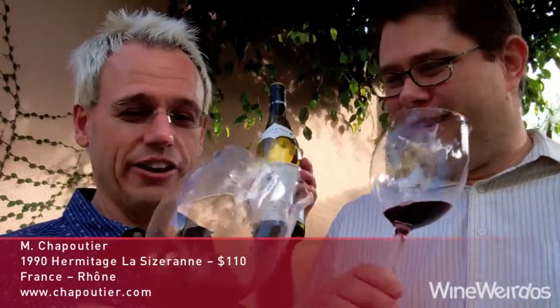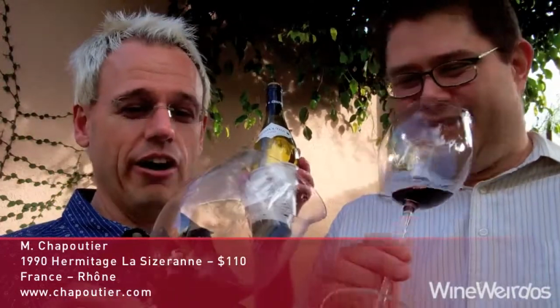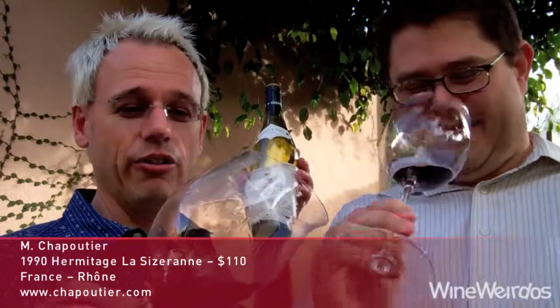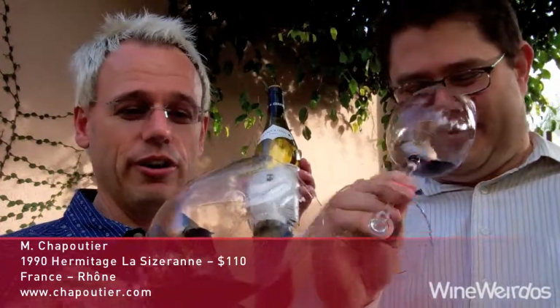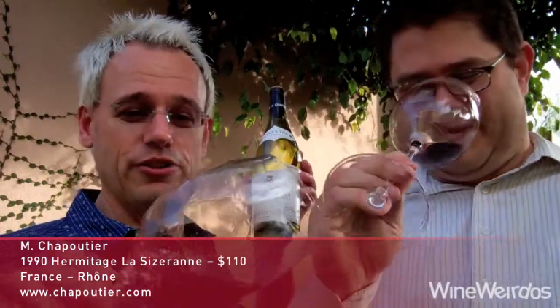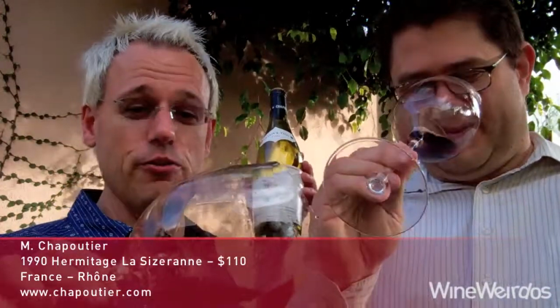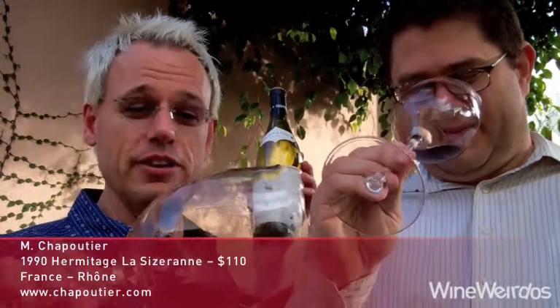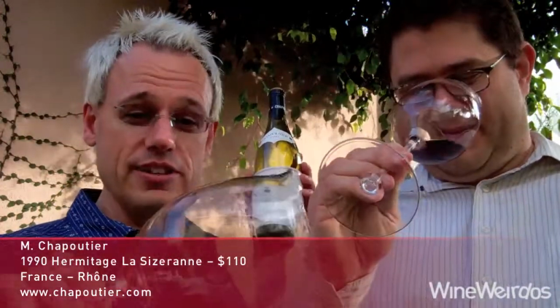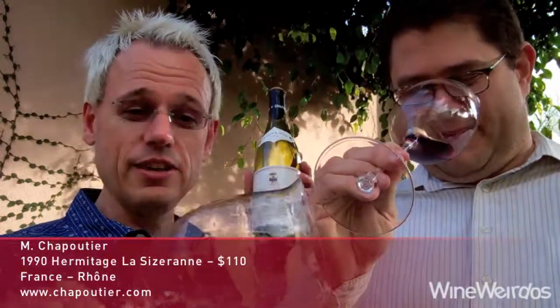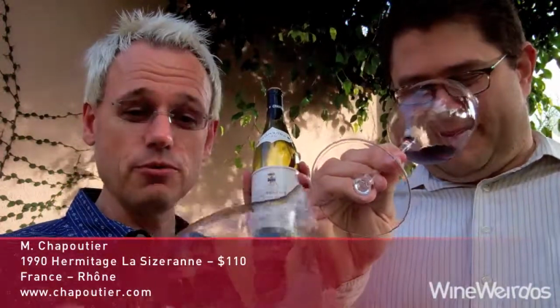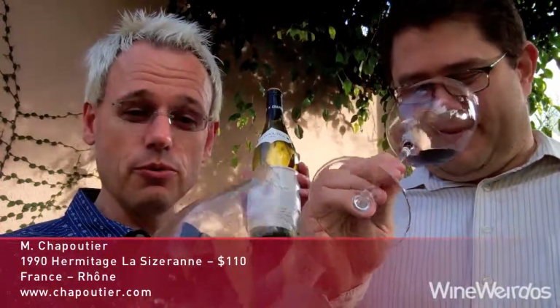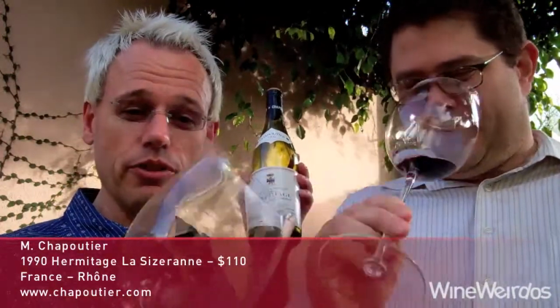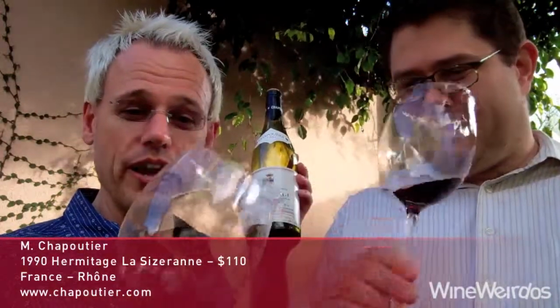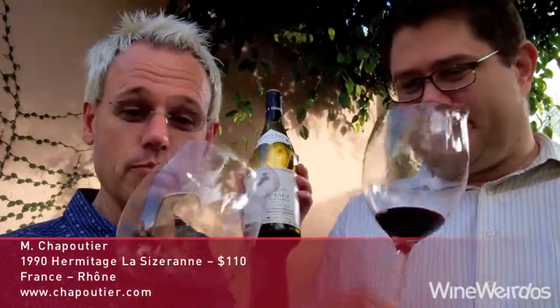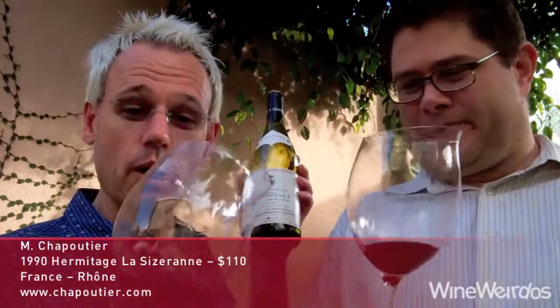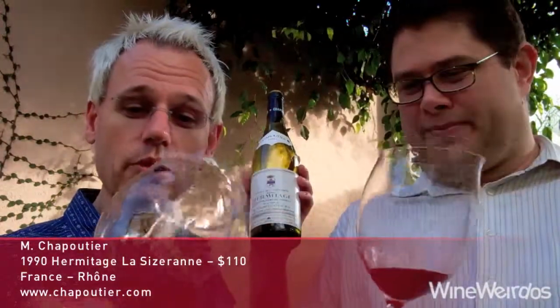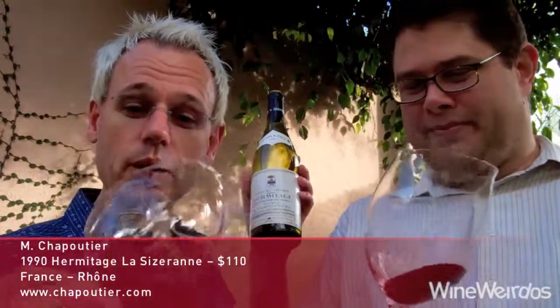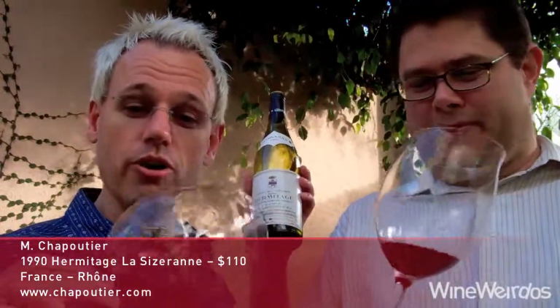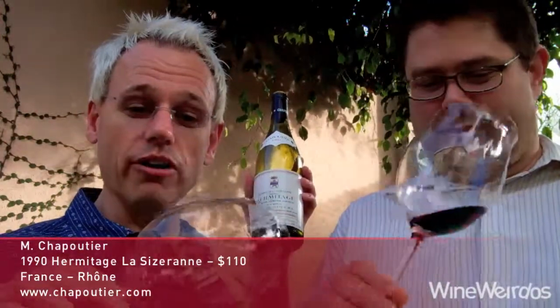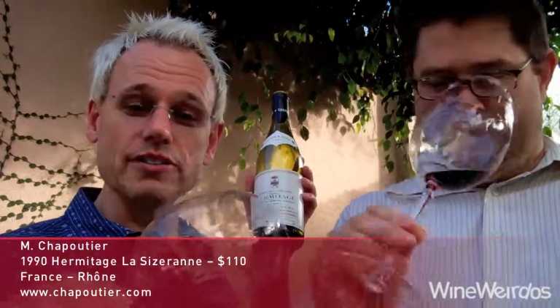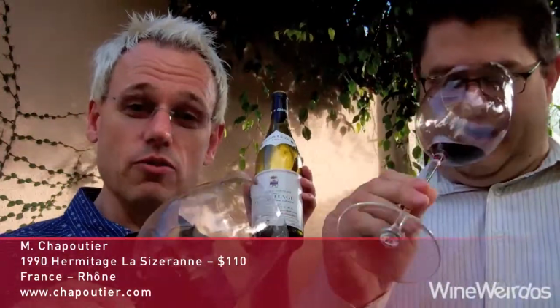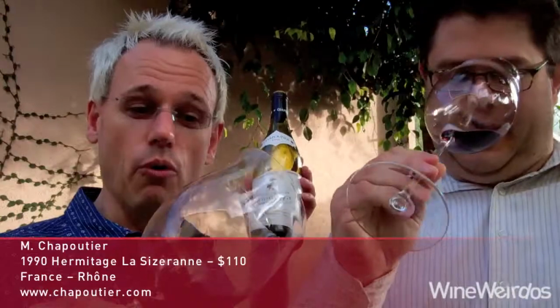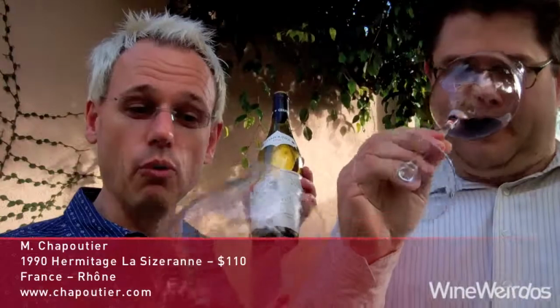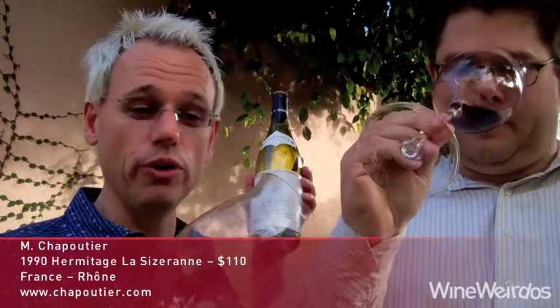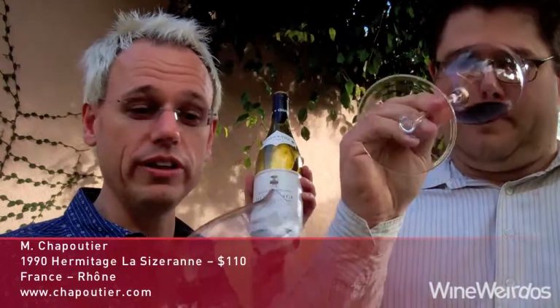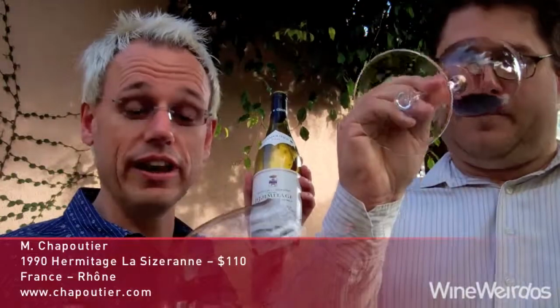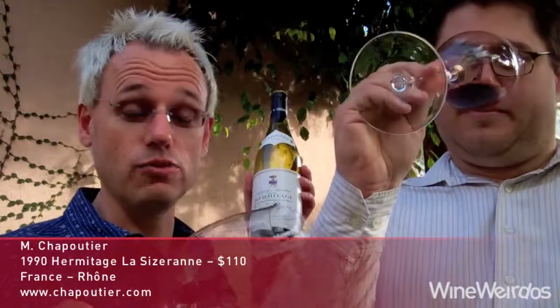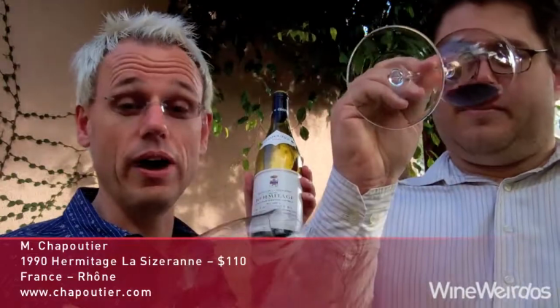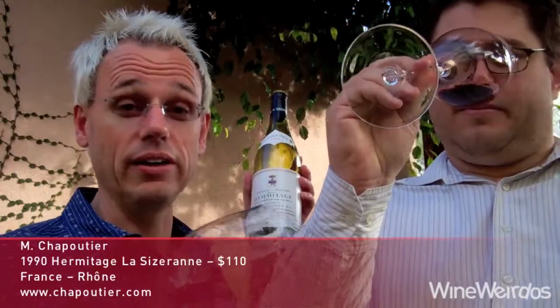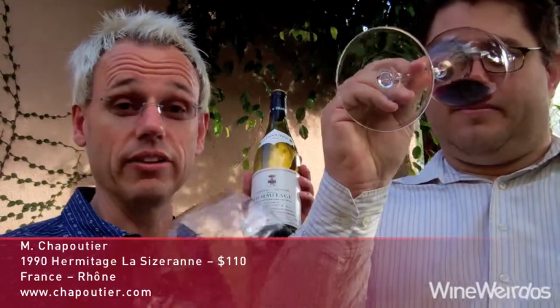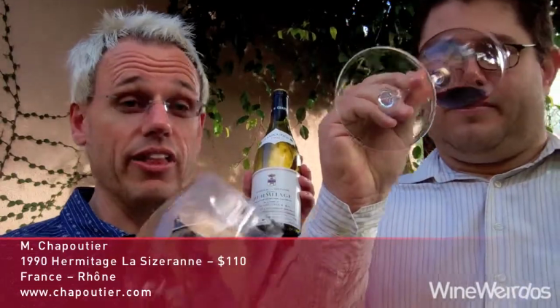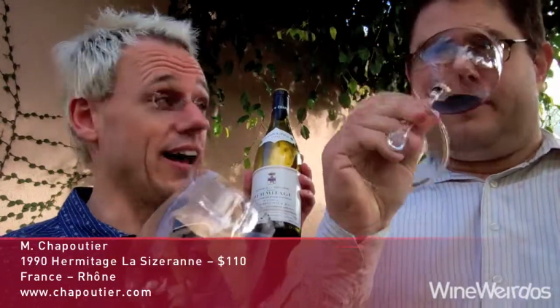On color, it's showing its age with a really nice bubblegum garnet. It's a really nice weight in the glass.